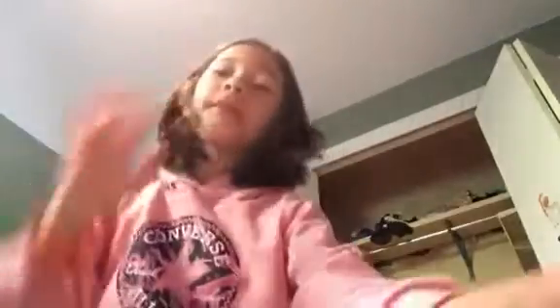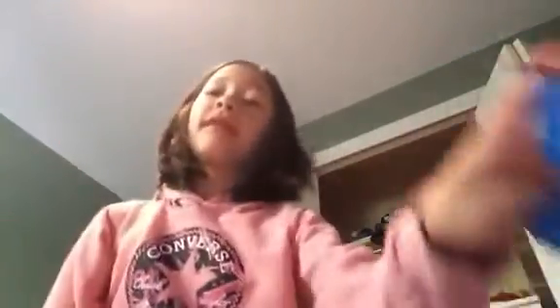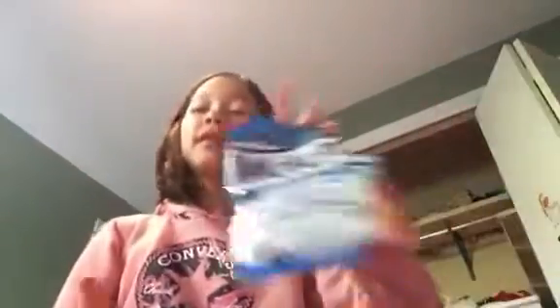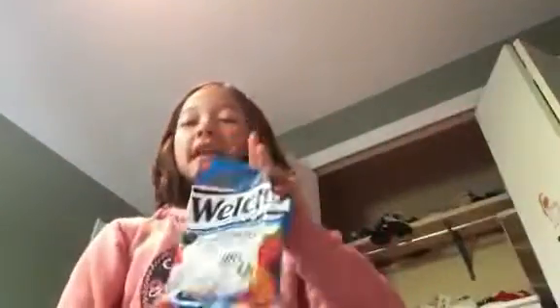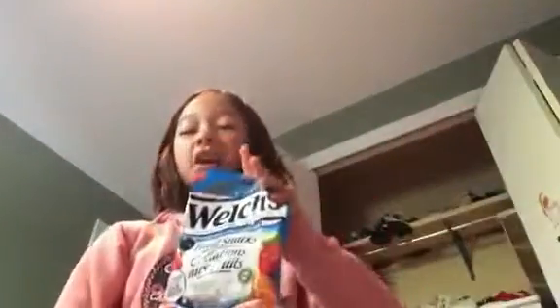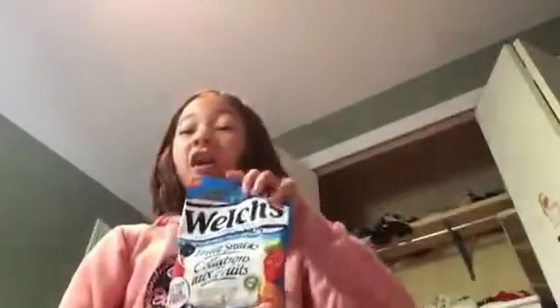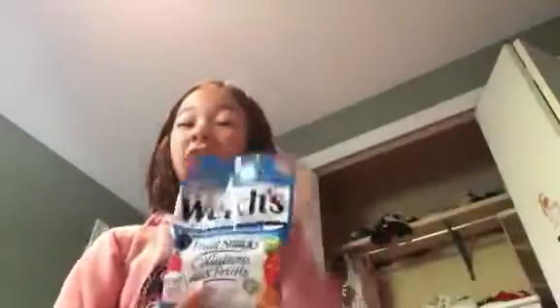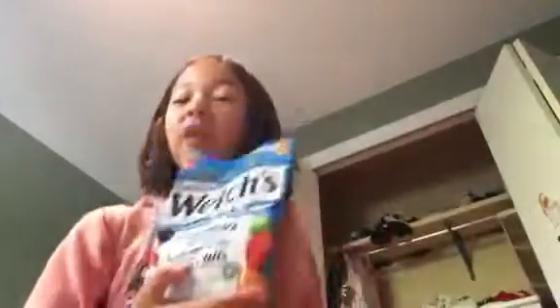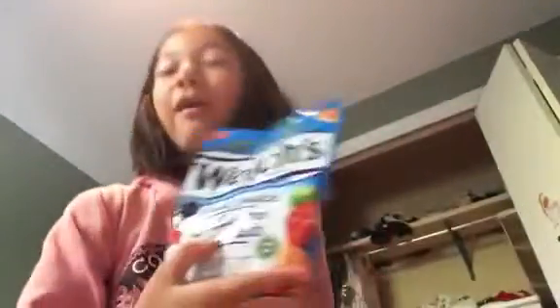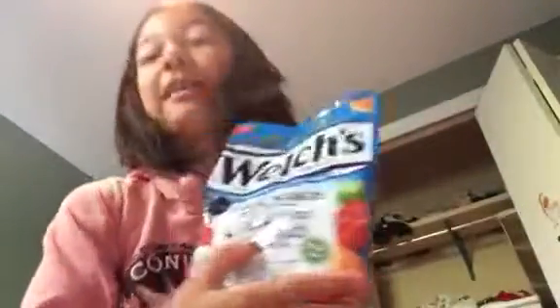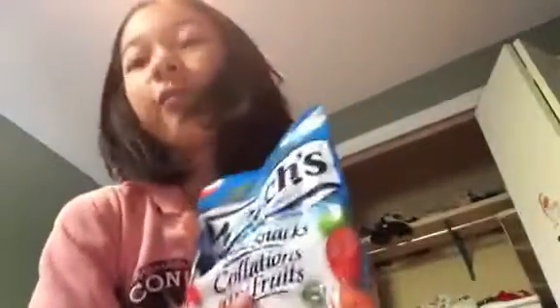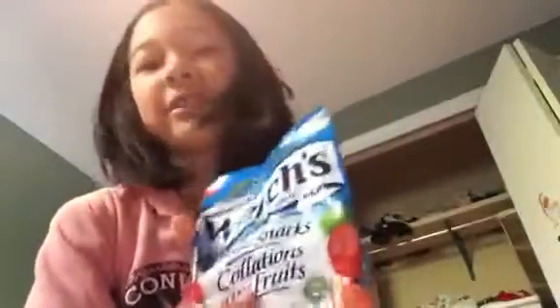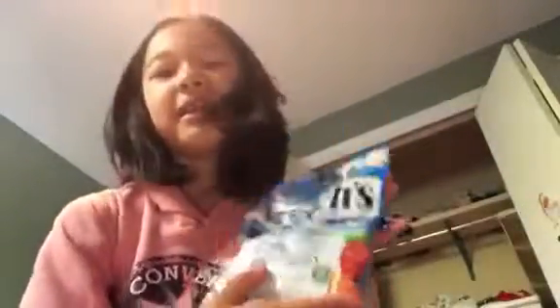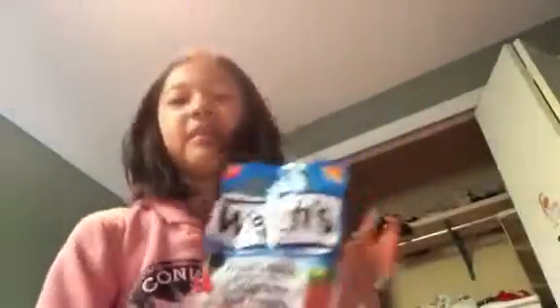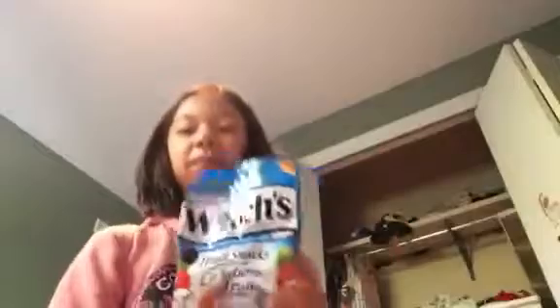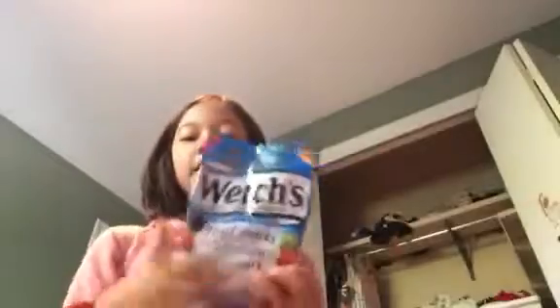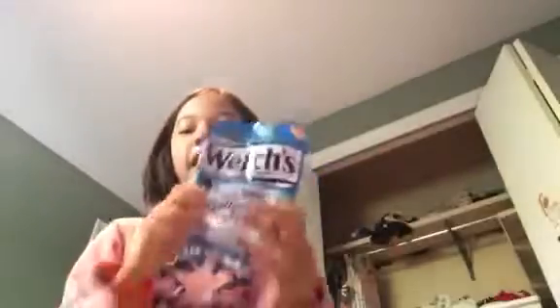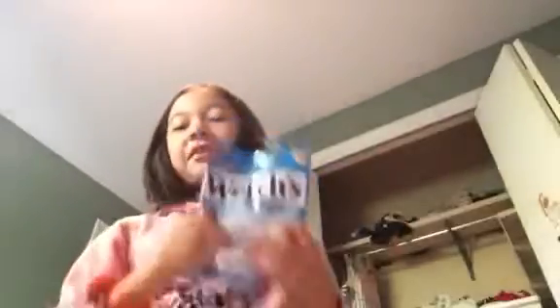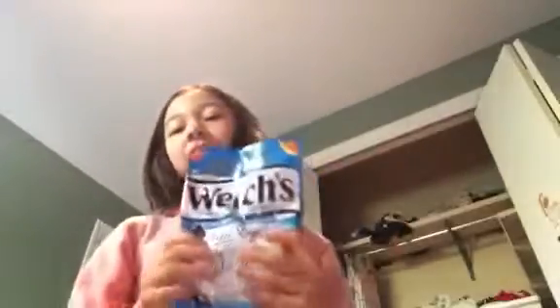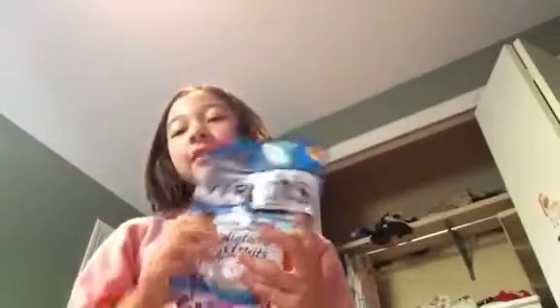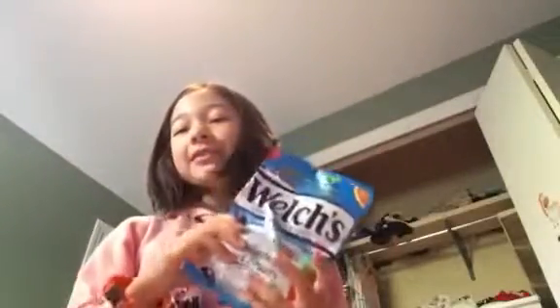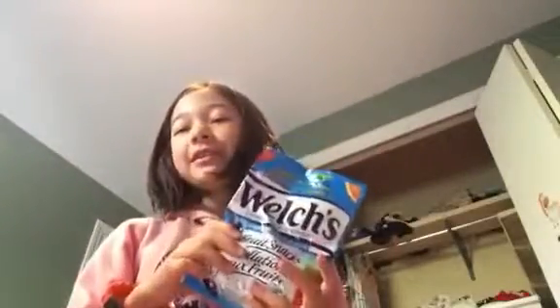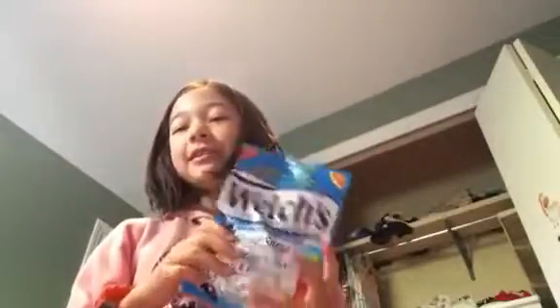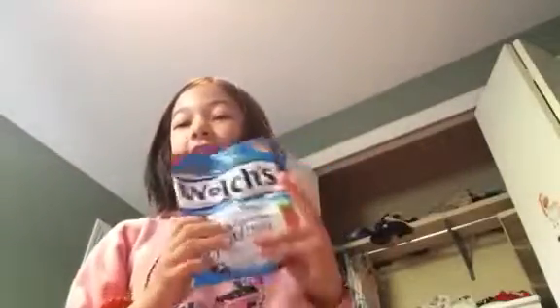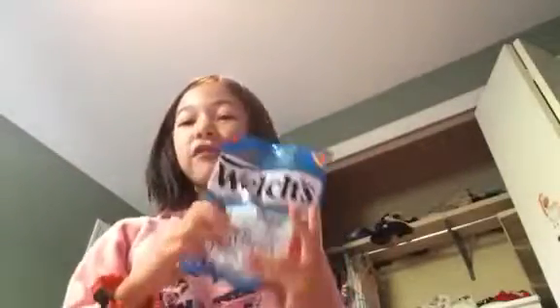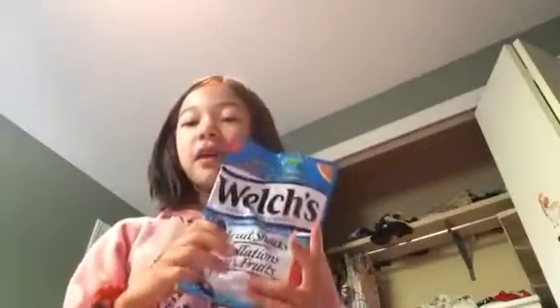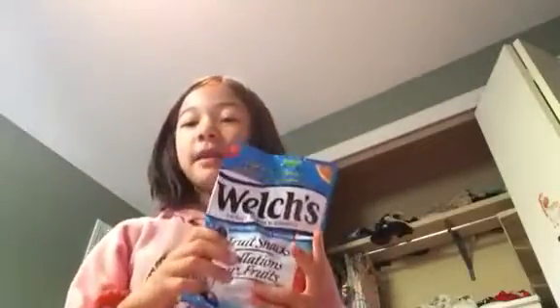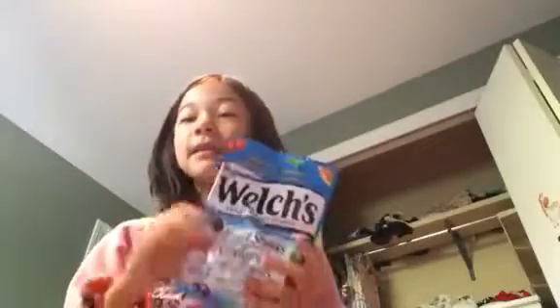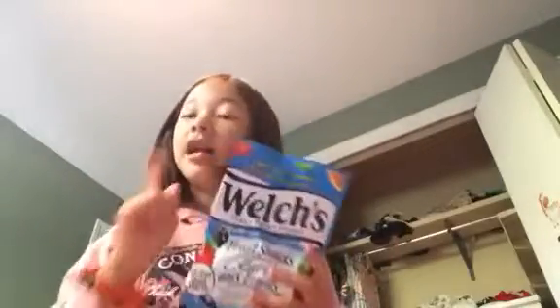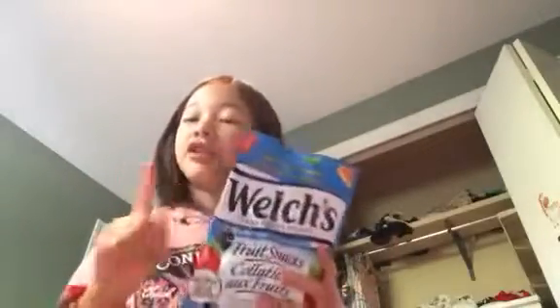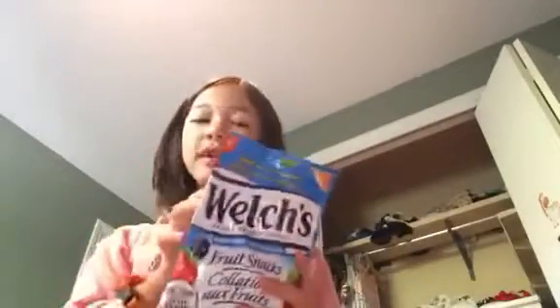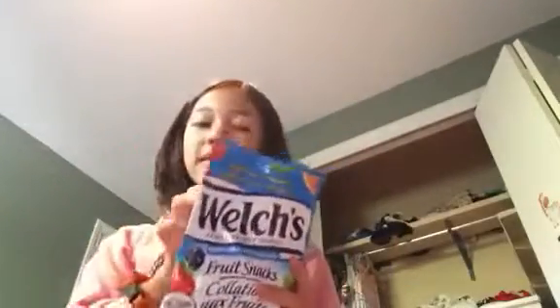The first thing I got was Welch's. If you don't know what Welch's is, these are fruit gummies and they're super yummy.